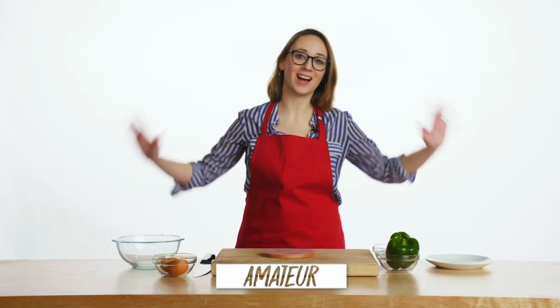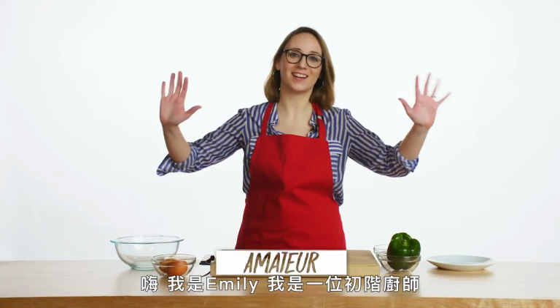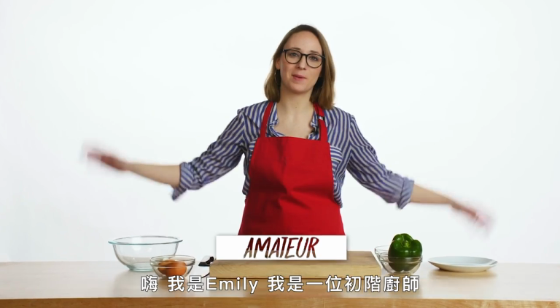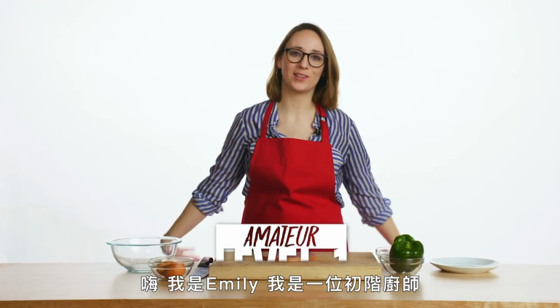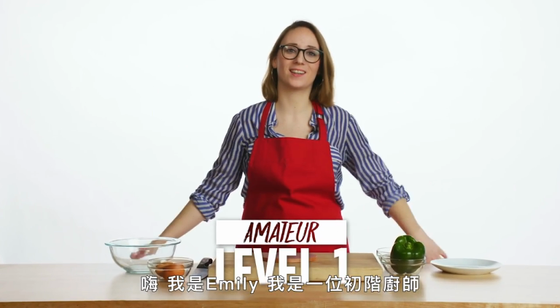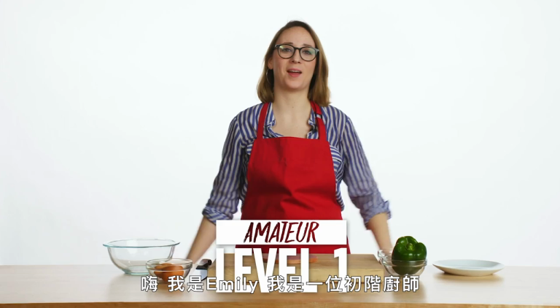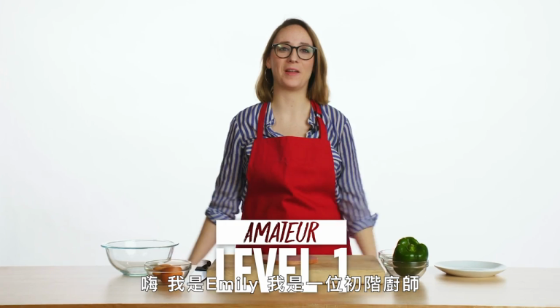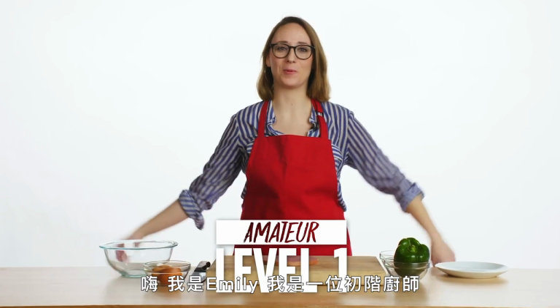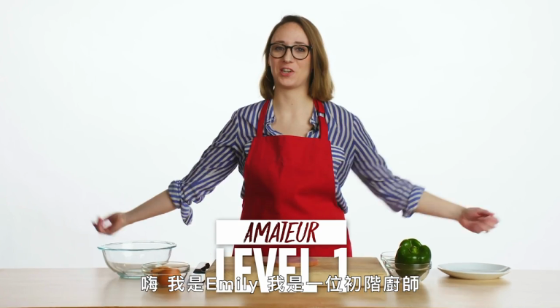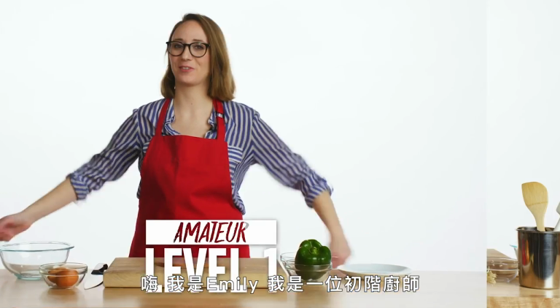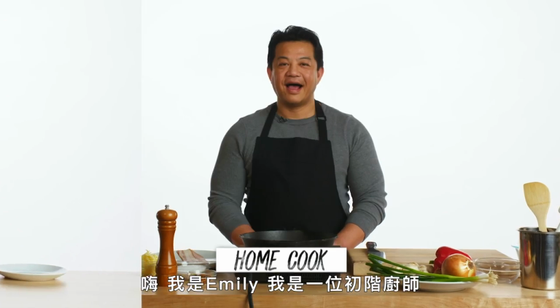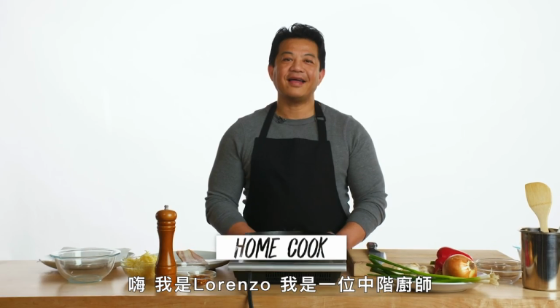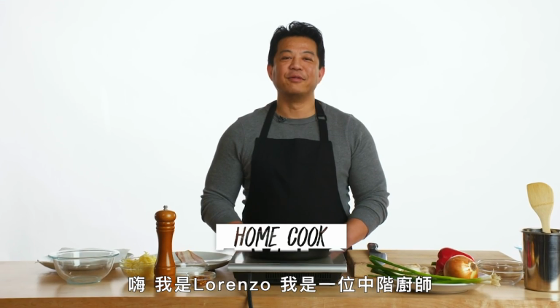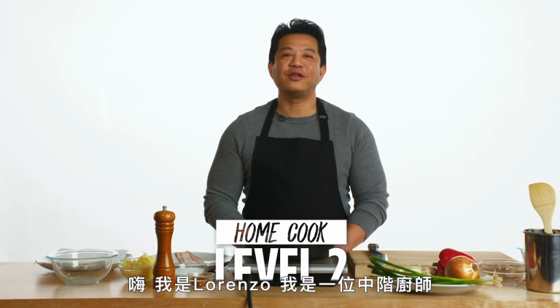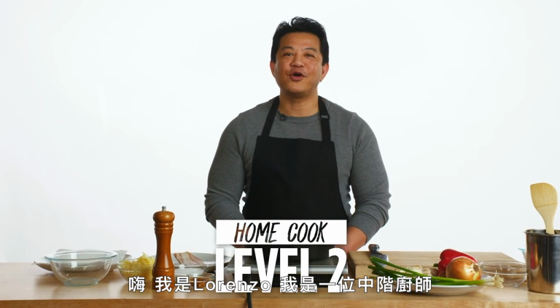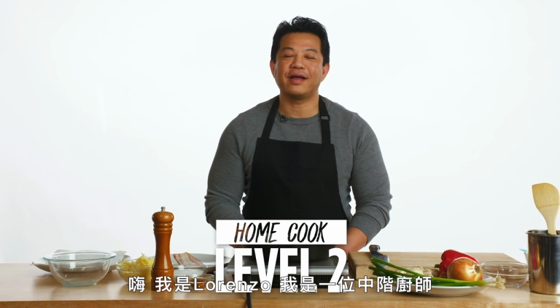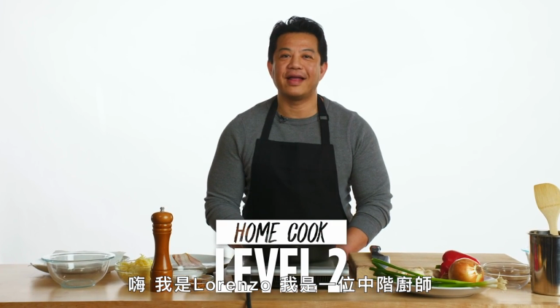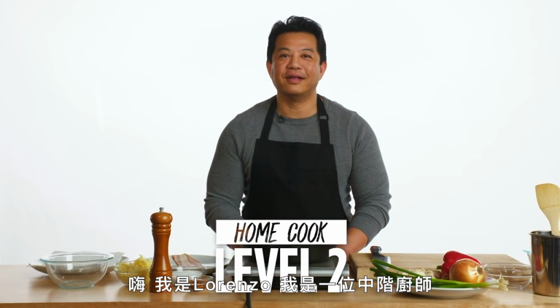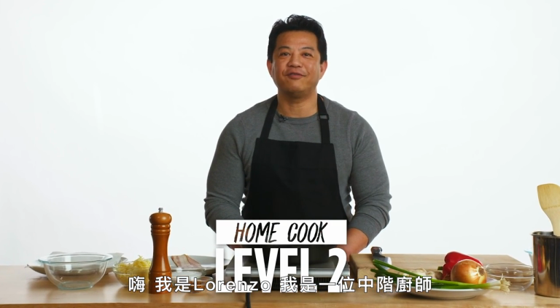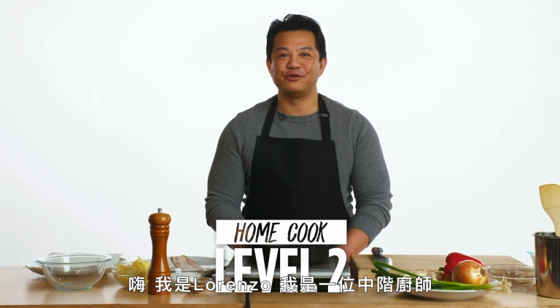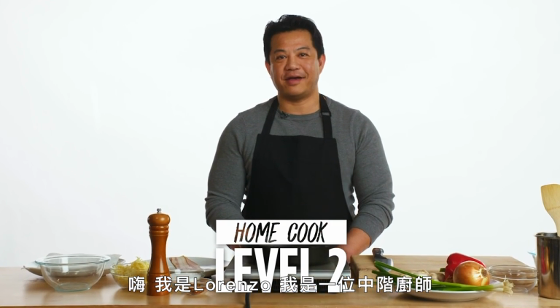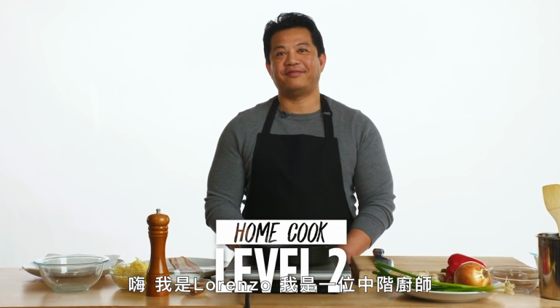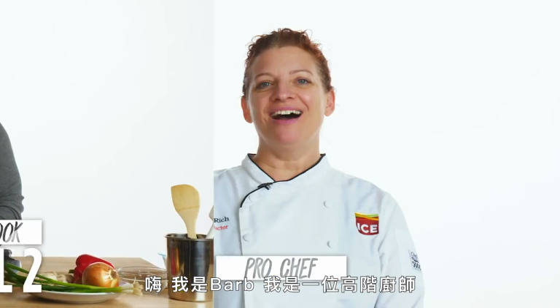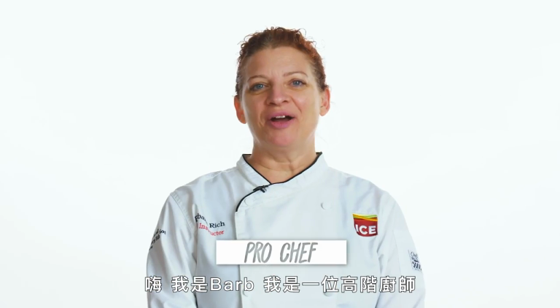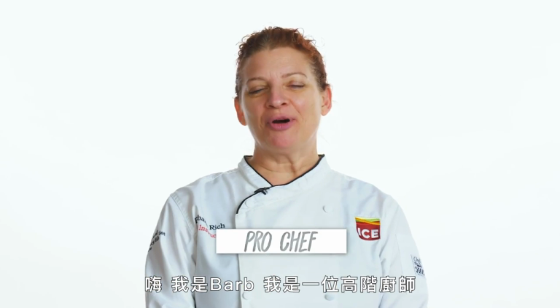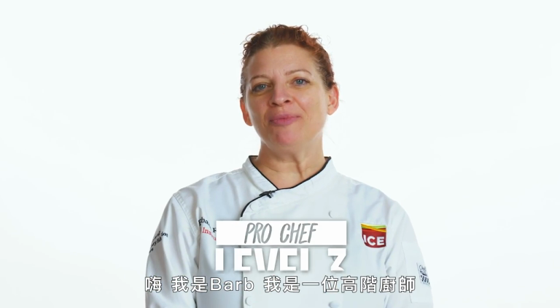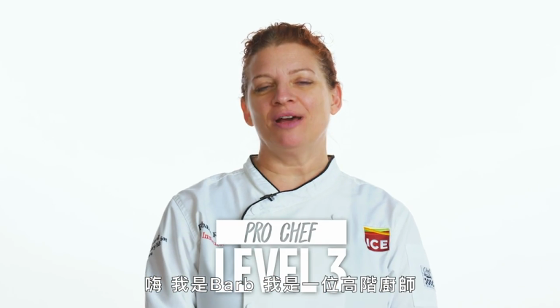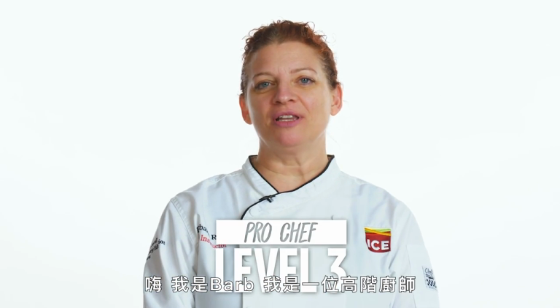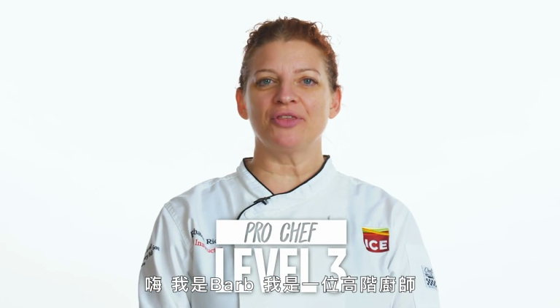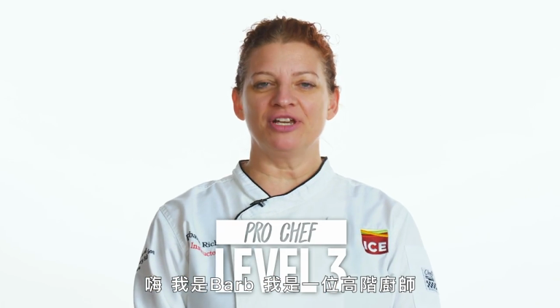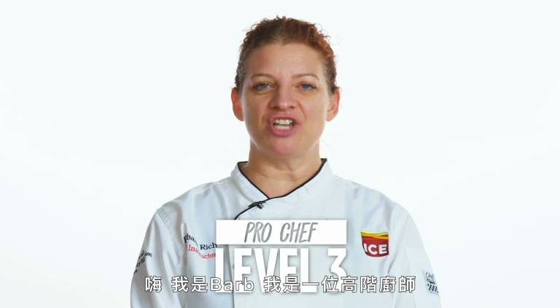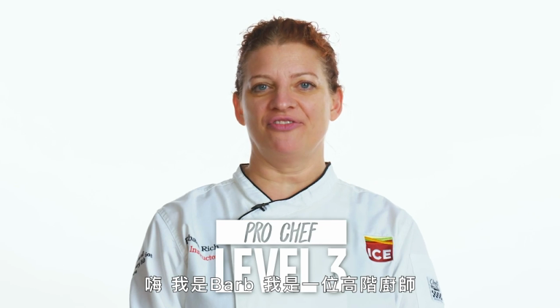Hi, I'm Emily and I'm a level one chef. Hi, I'm Lorenzo and I'm a level two chef. Hi, I'm Barb and I'm a level three chef.